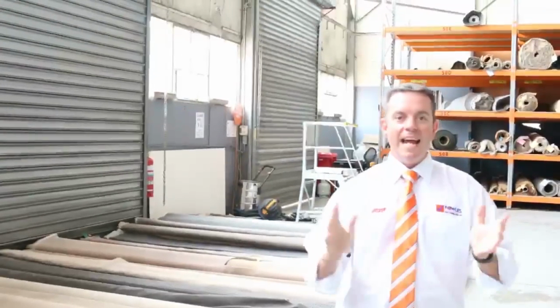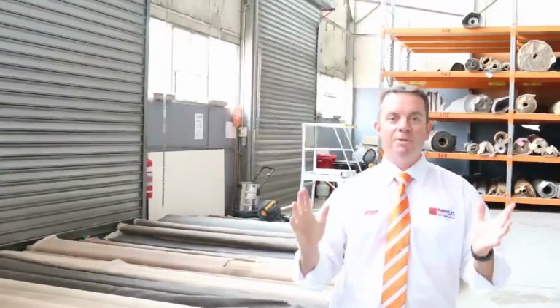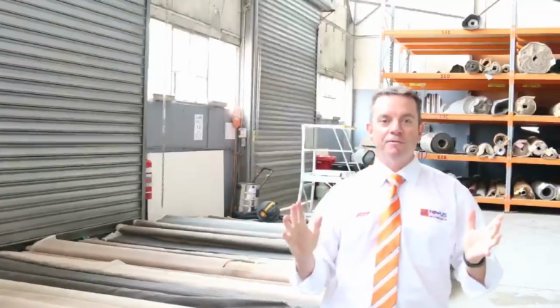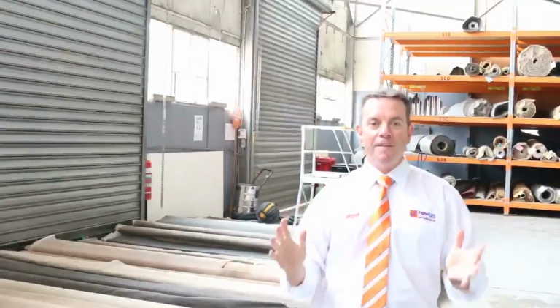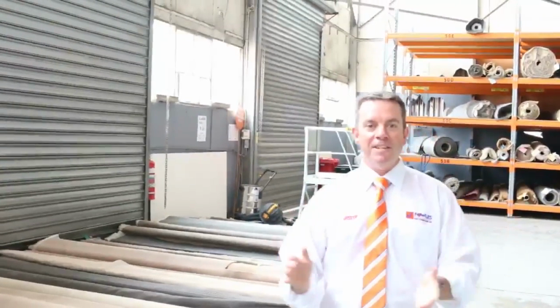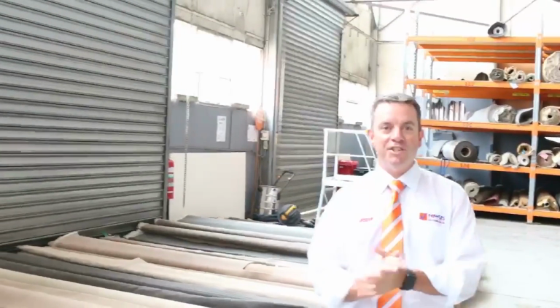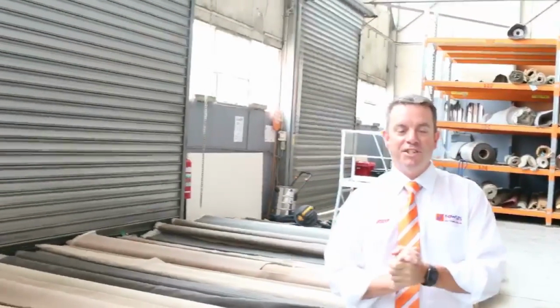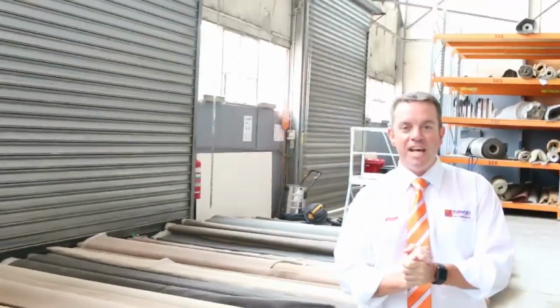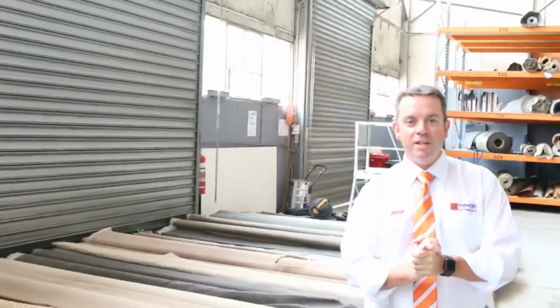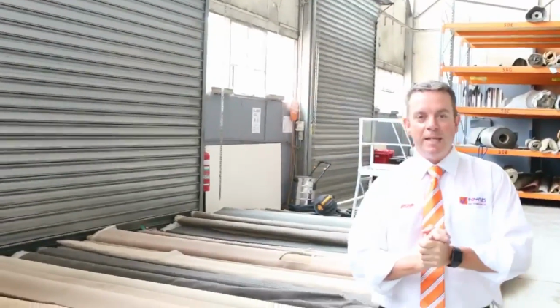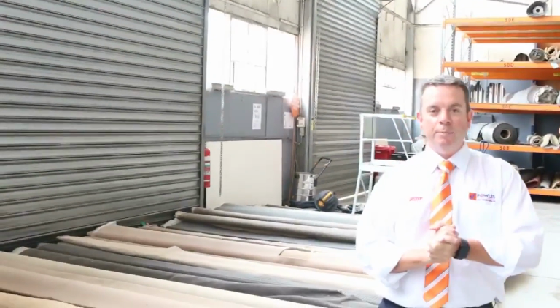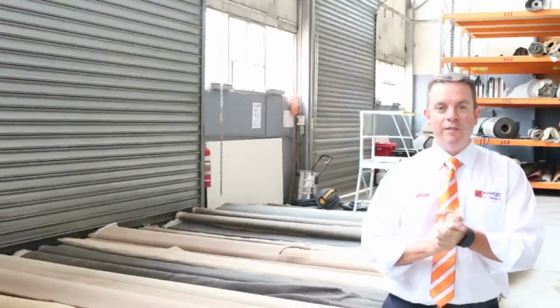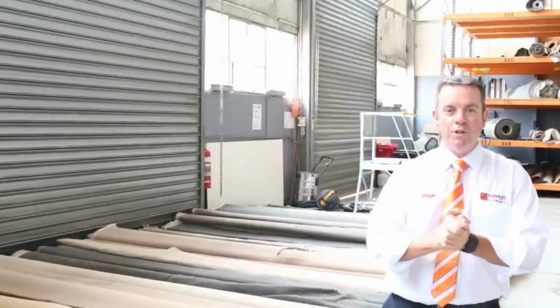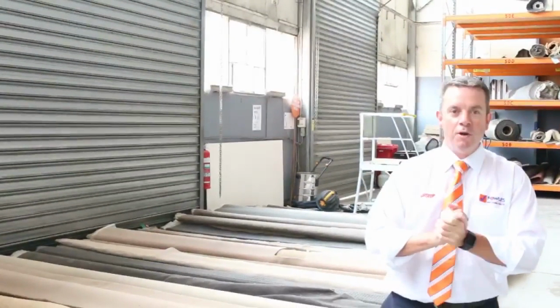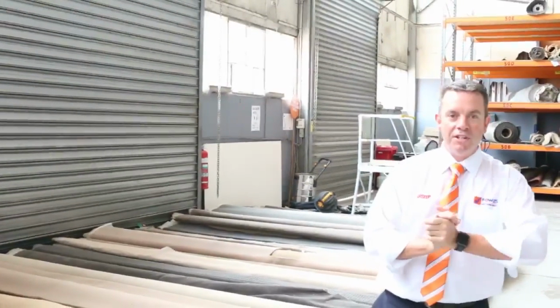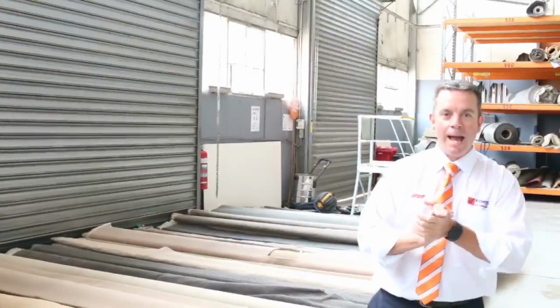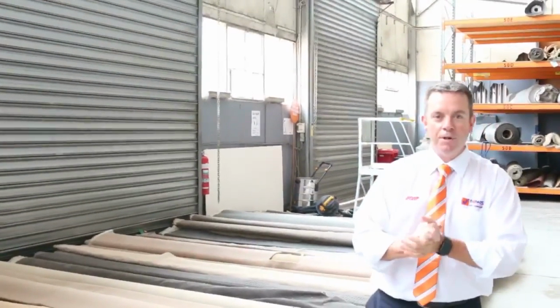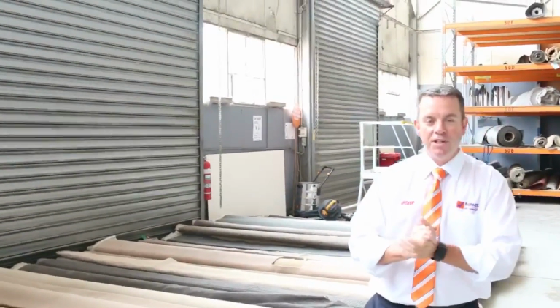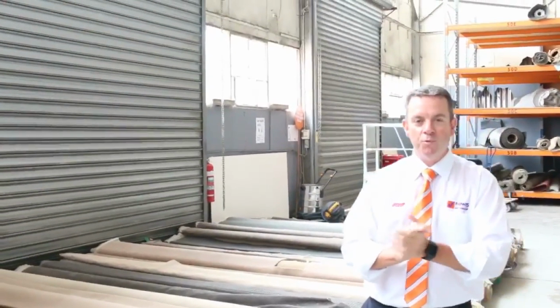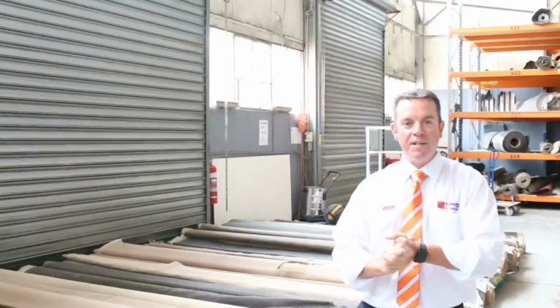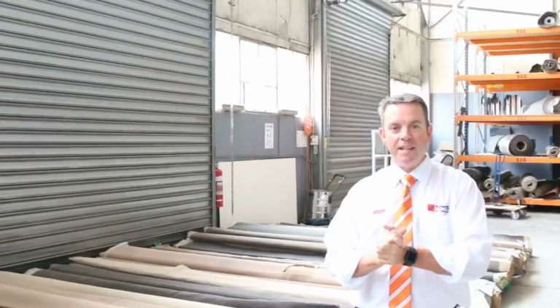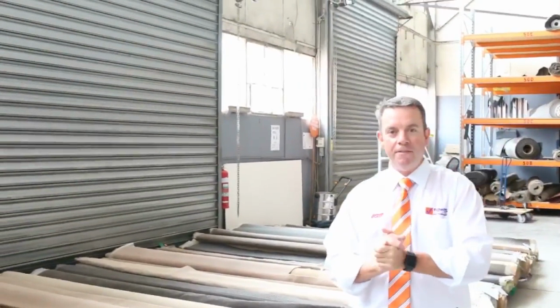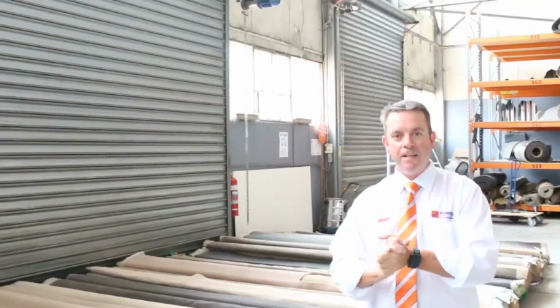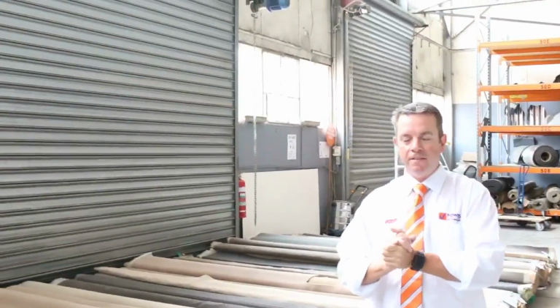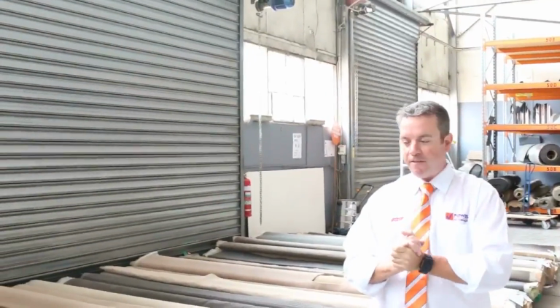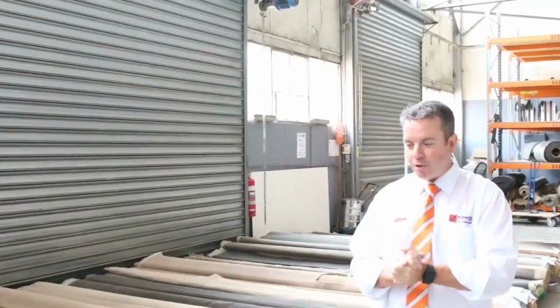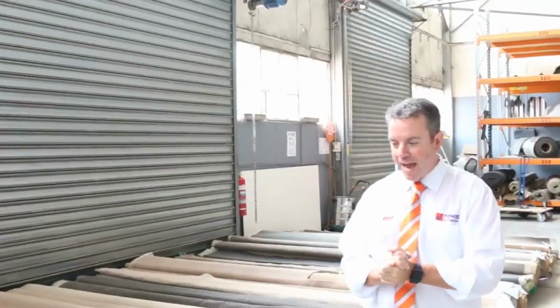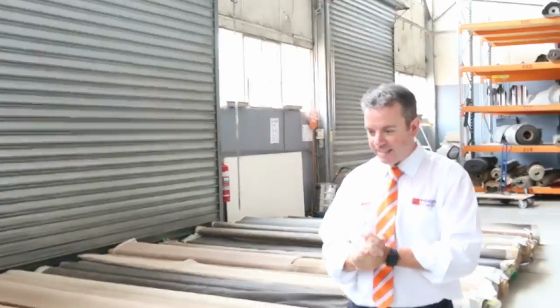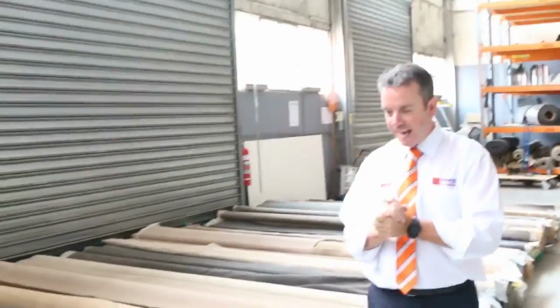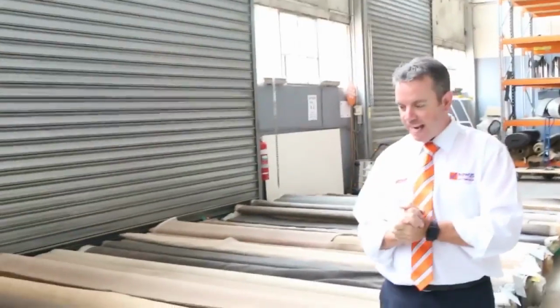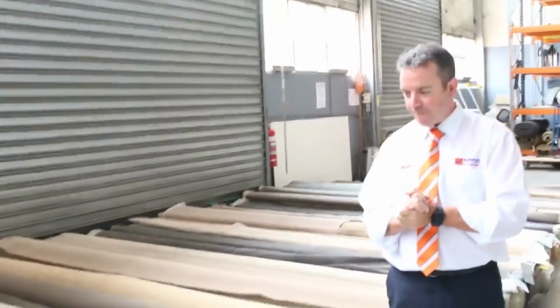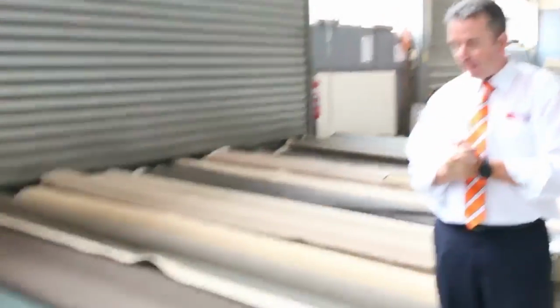G'day, I'm John from Fowler's Auction and Sales, and I'm here to preview tomorrow's carpet auction. It's Wednesday the 15th of February at 10am.